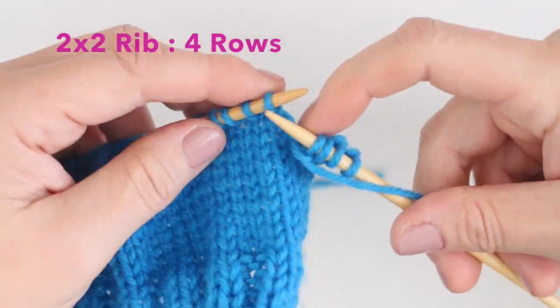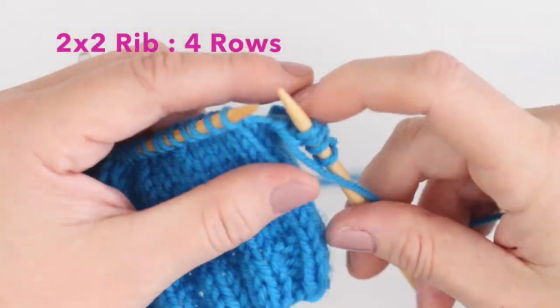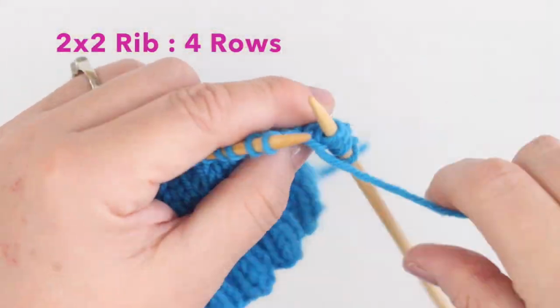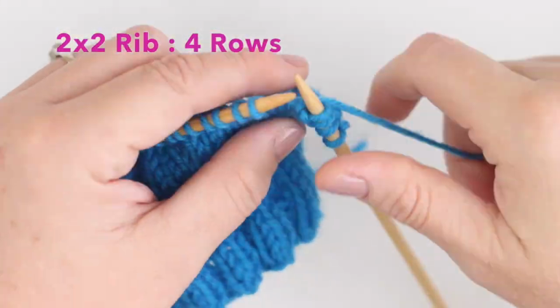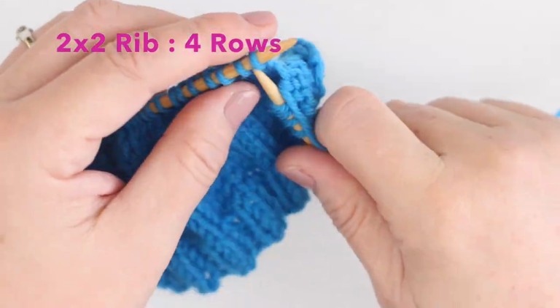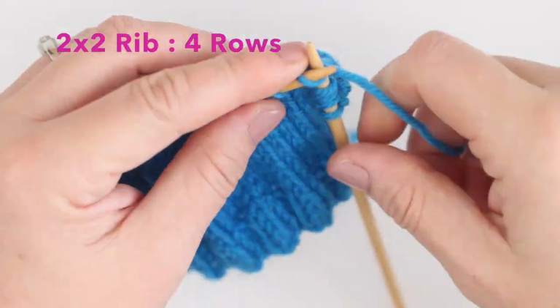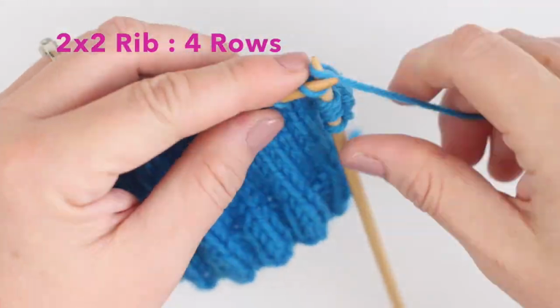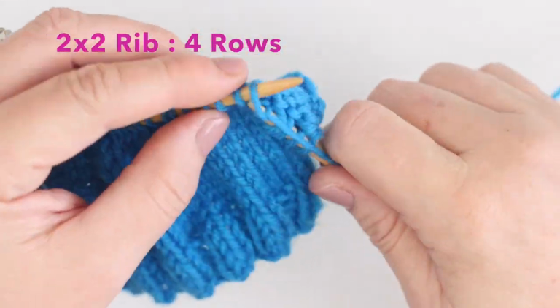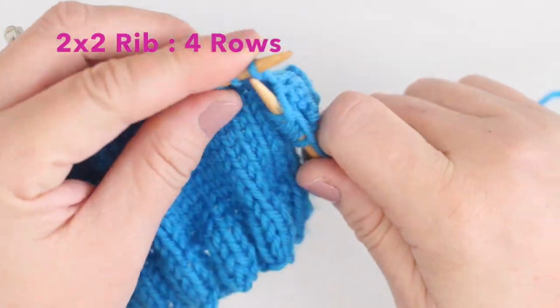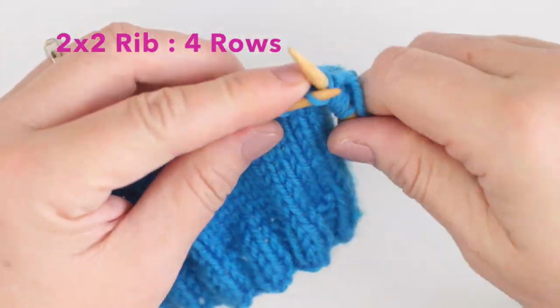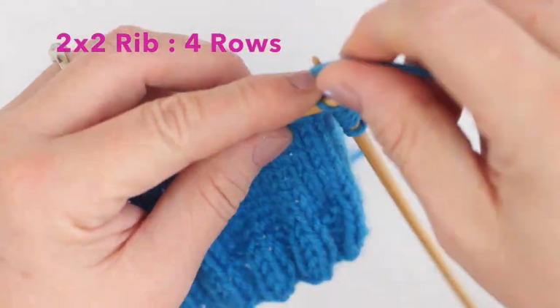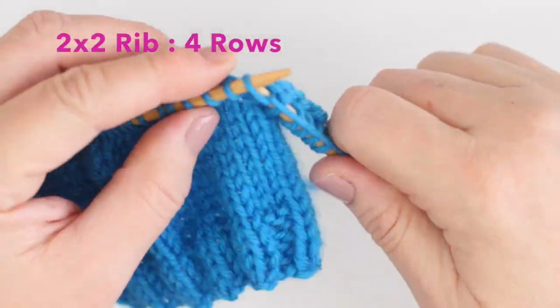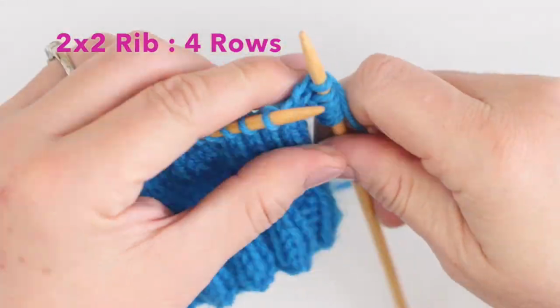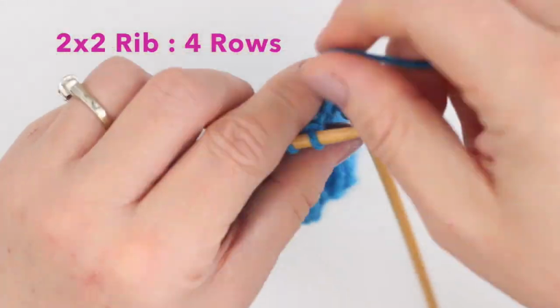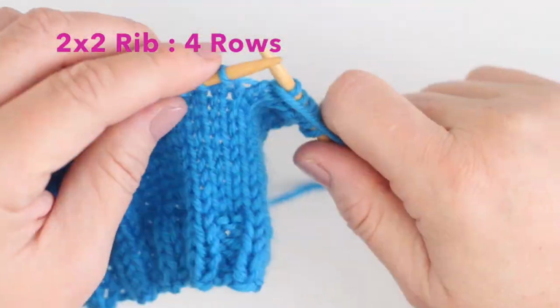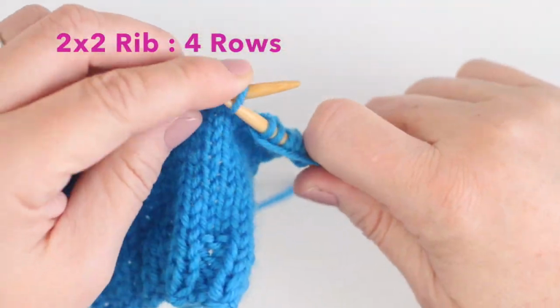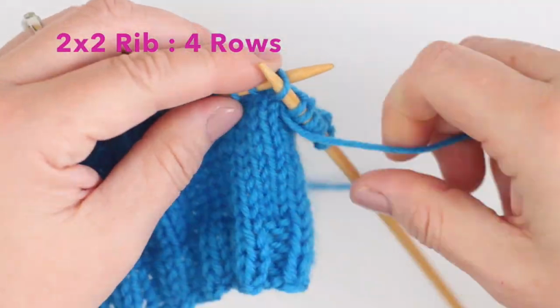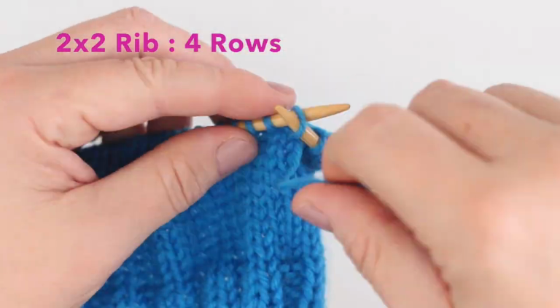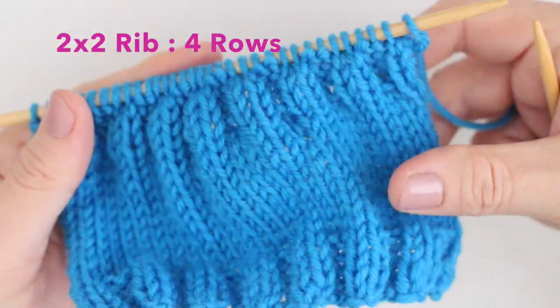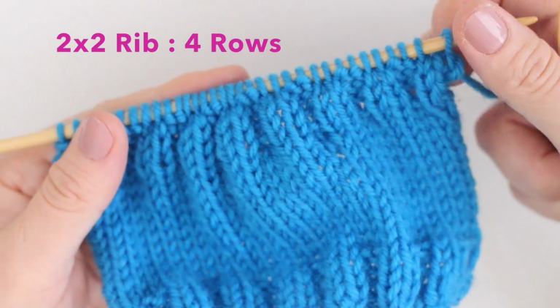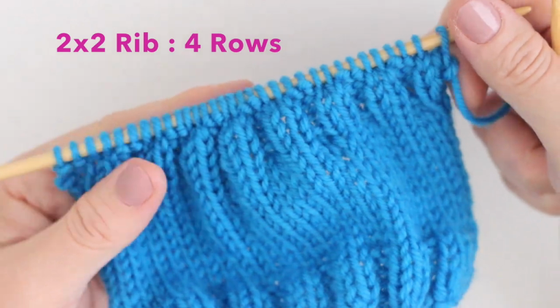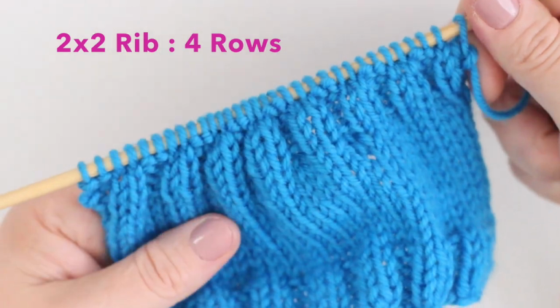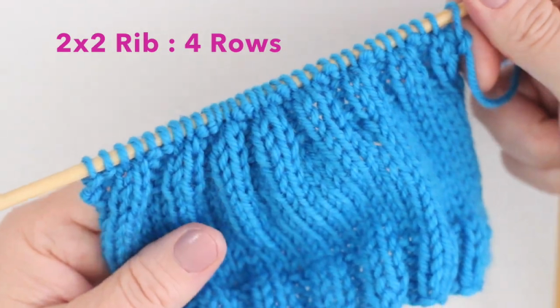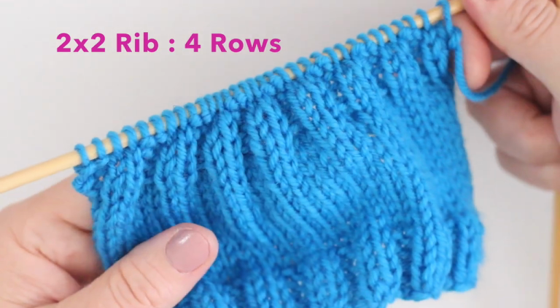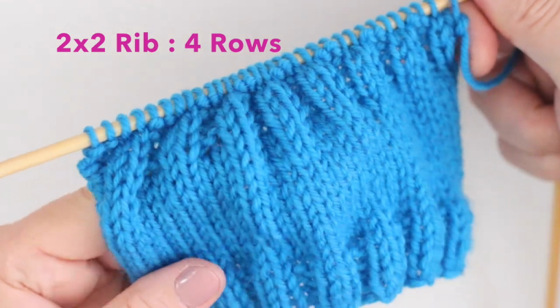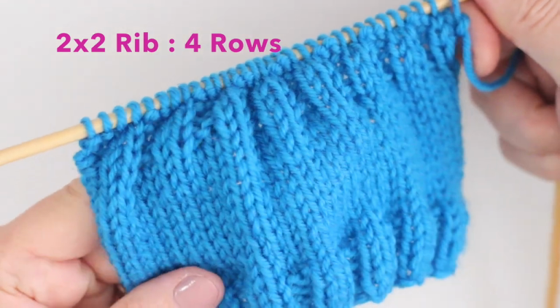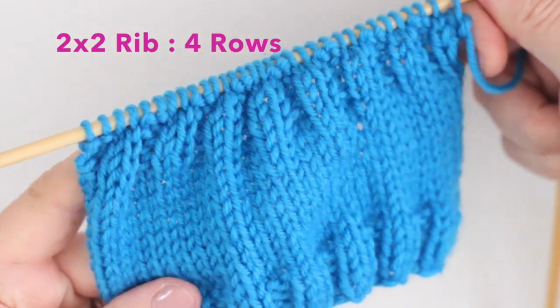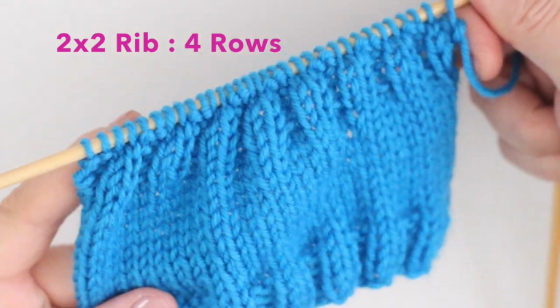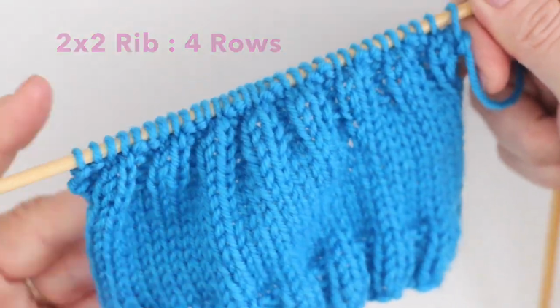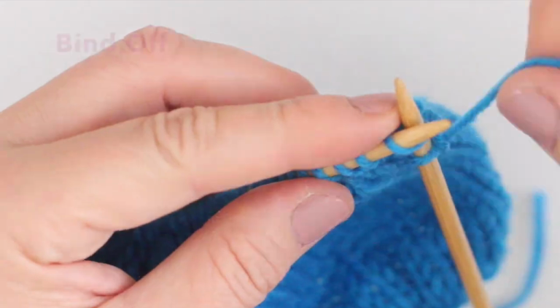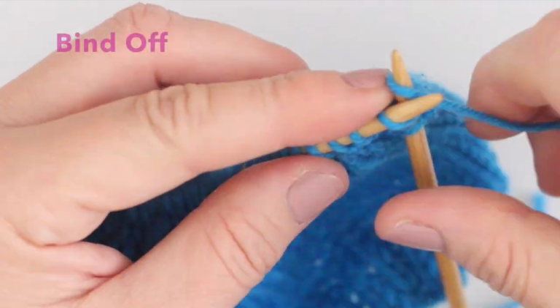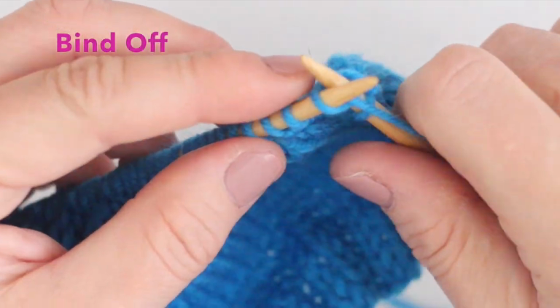Now we just finish up in the two by two rib stitch pattern for our last four rows and bind off.